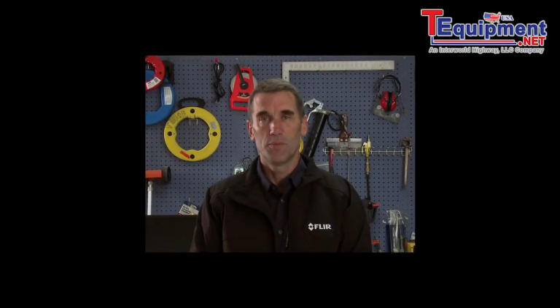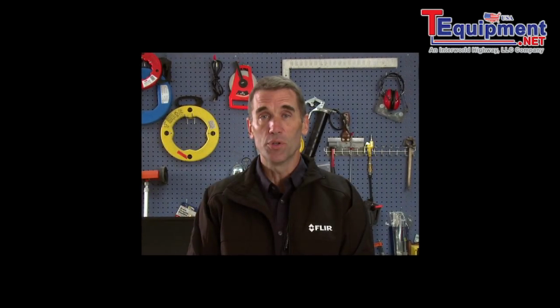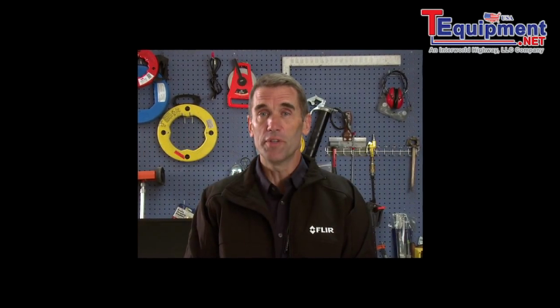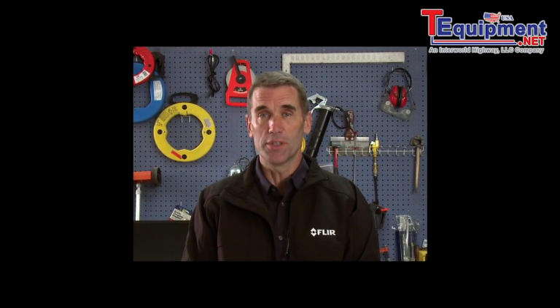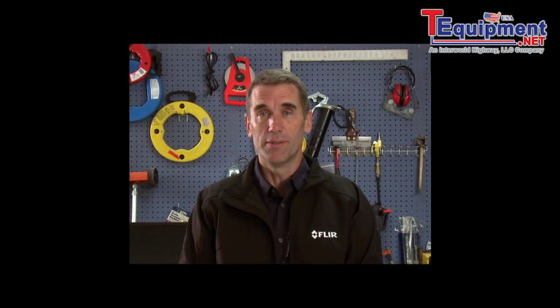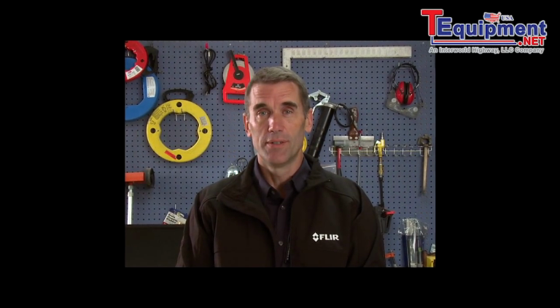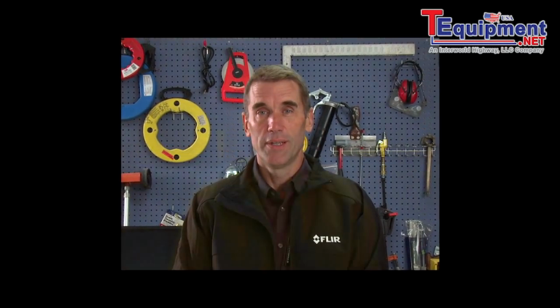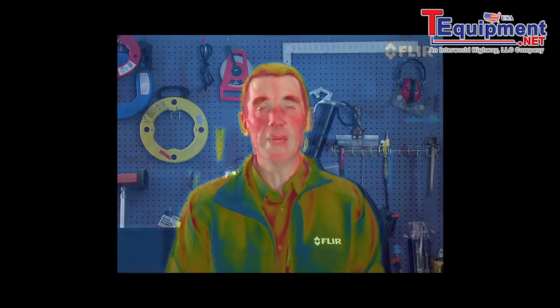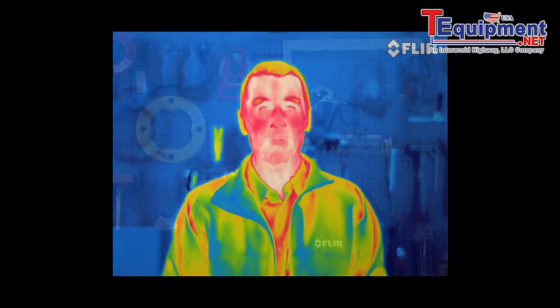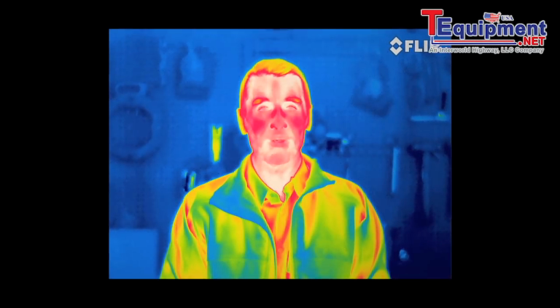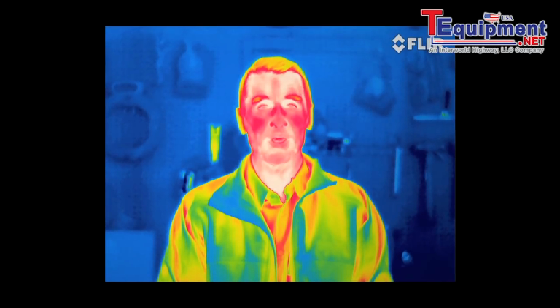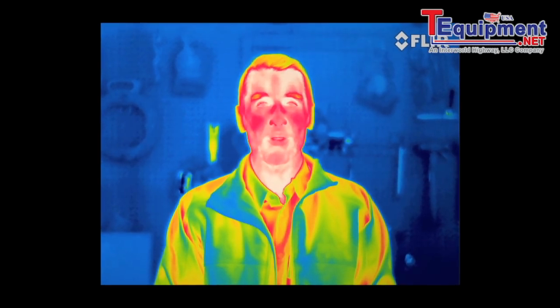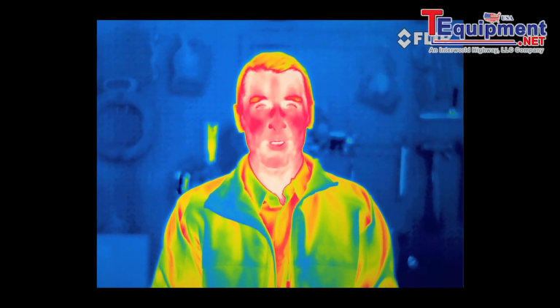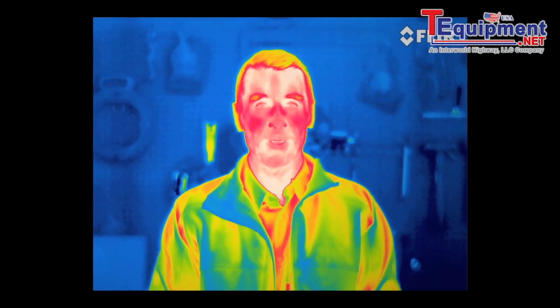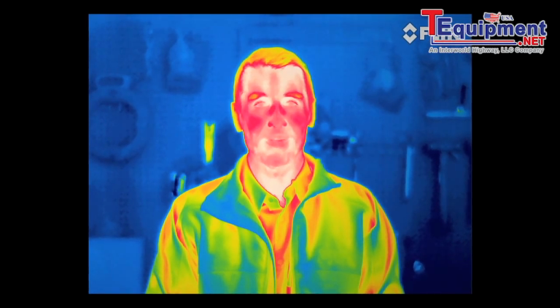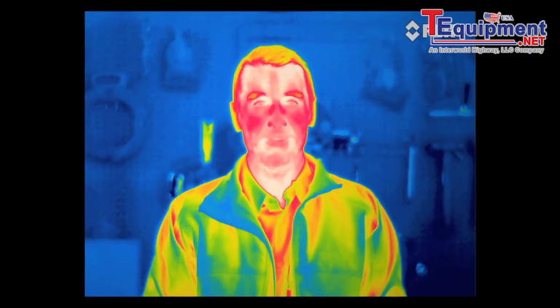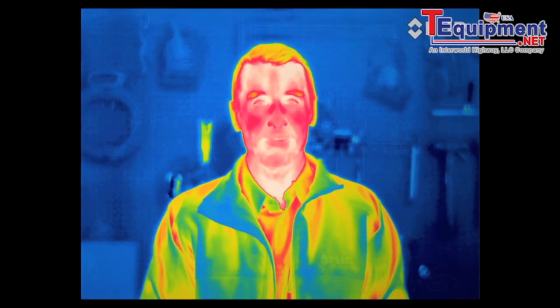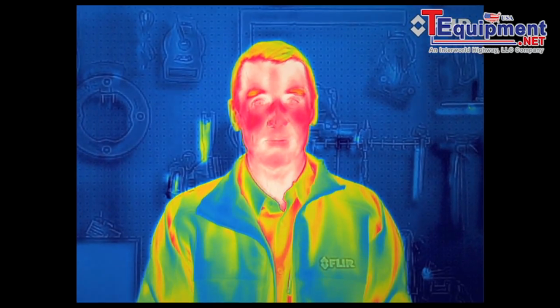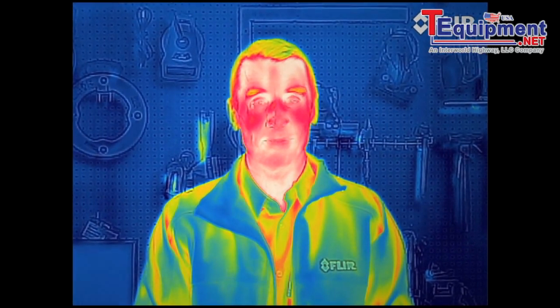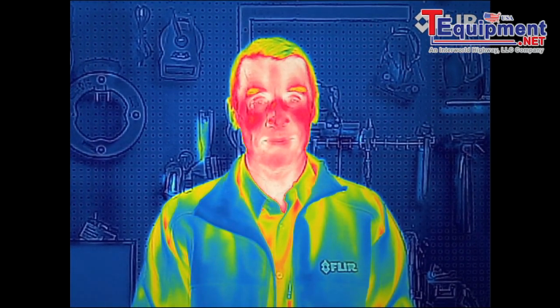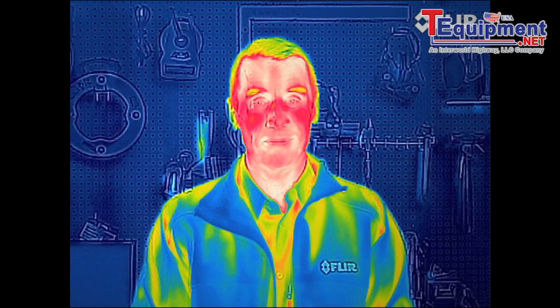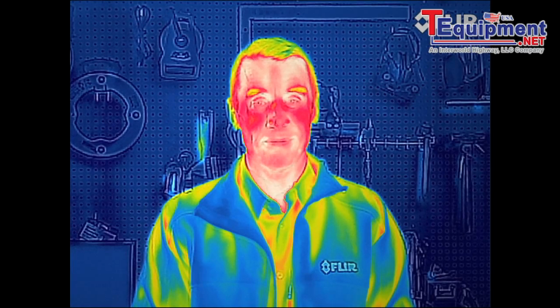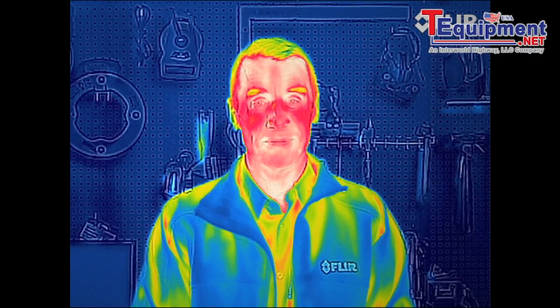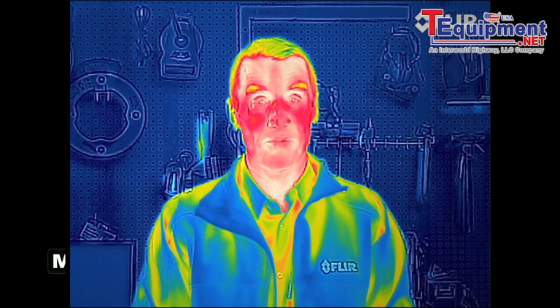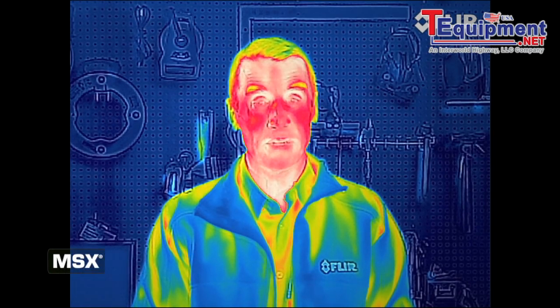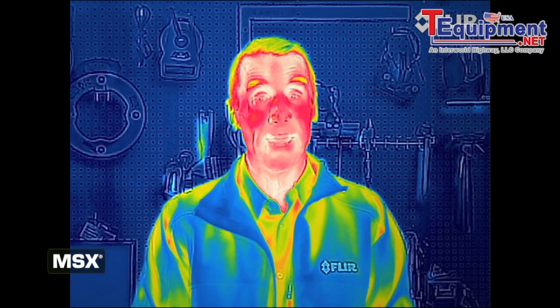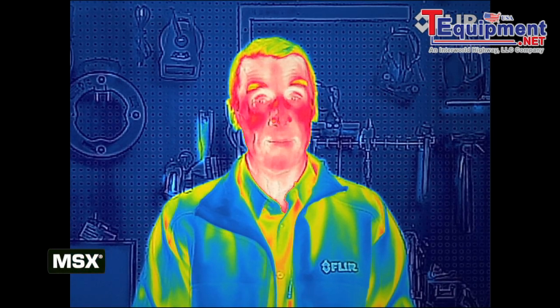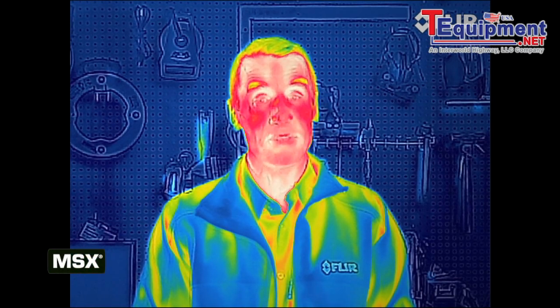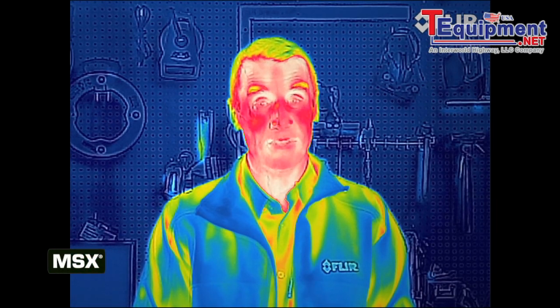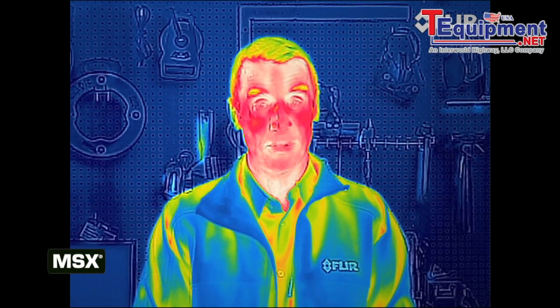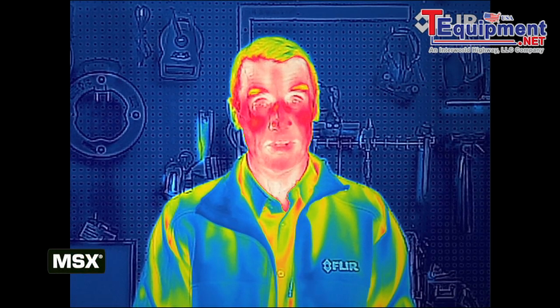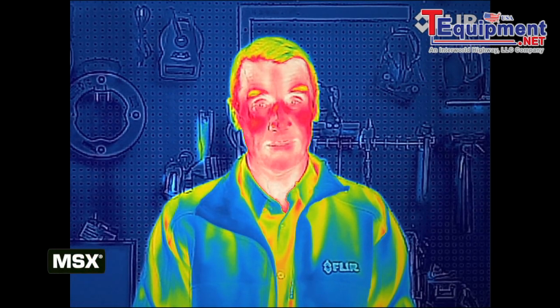Your vision is about to go thermal. FLIR MSX Thermal.